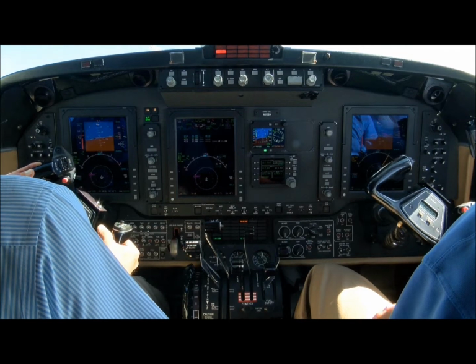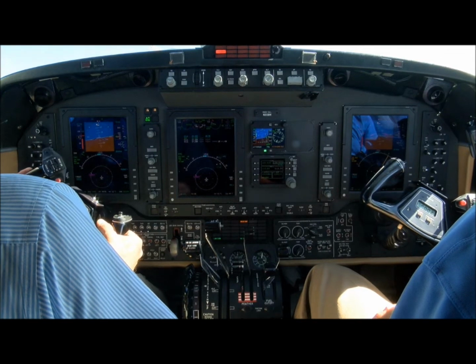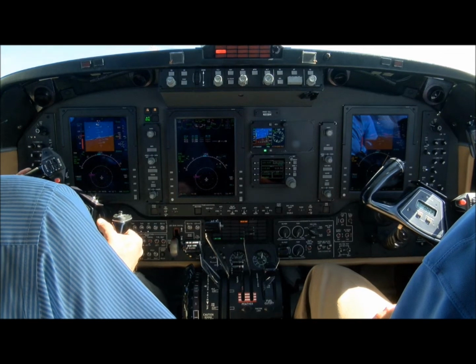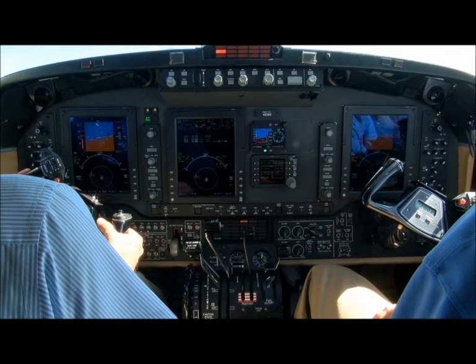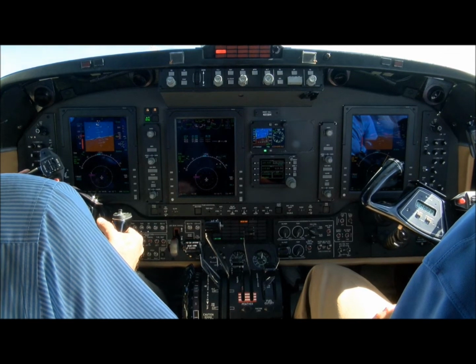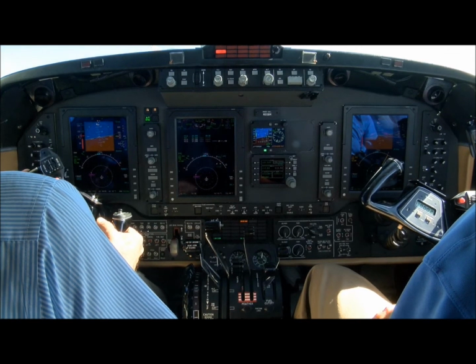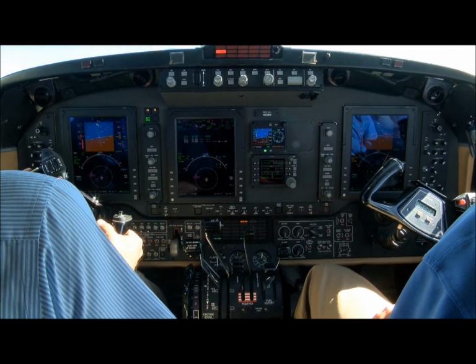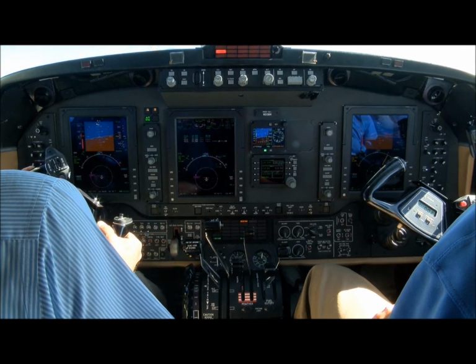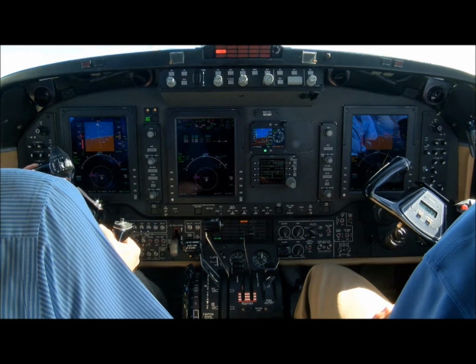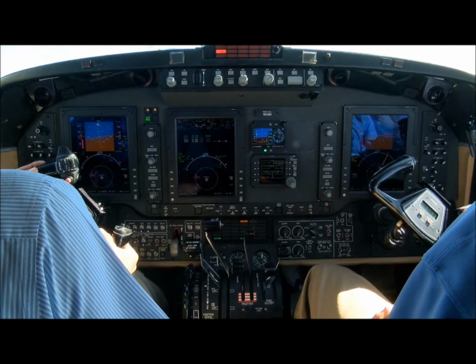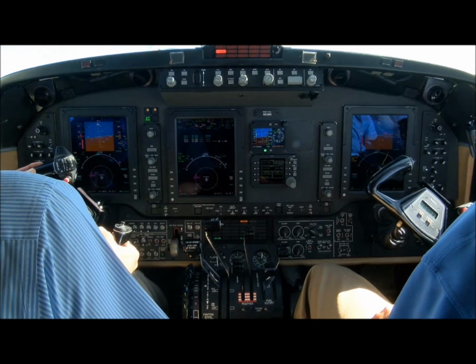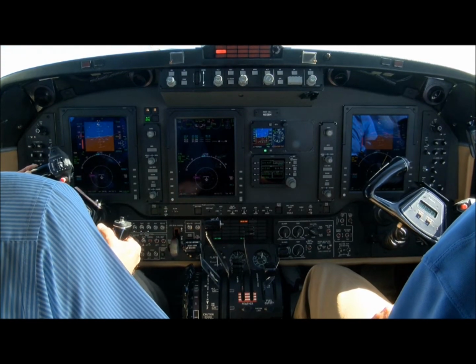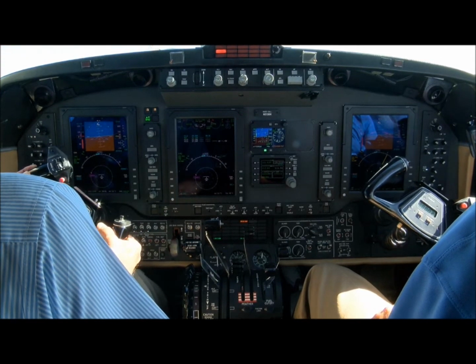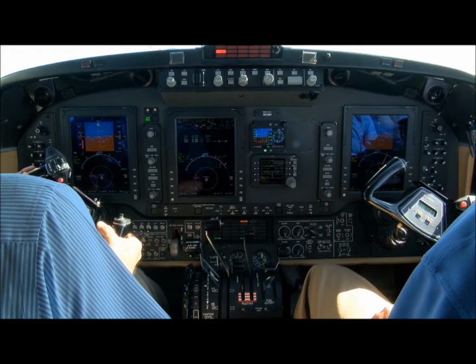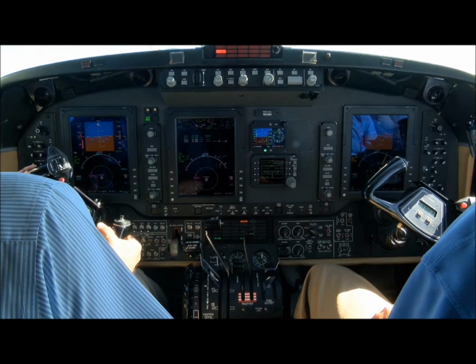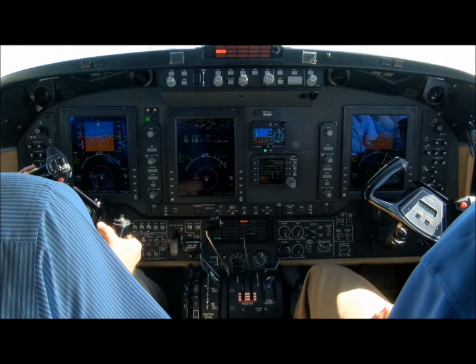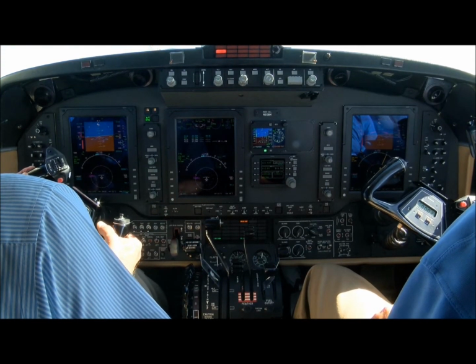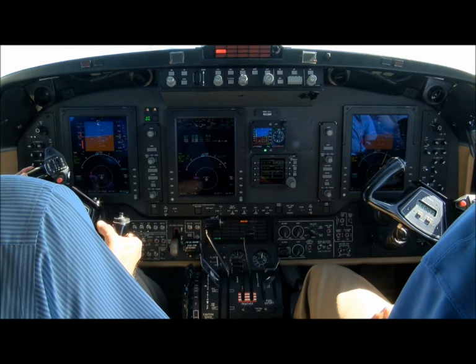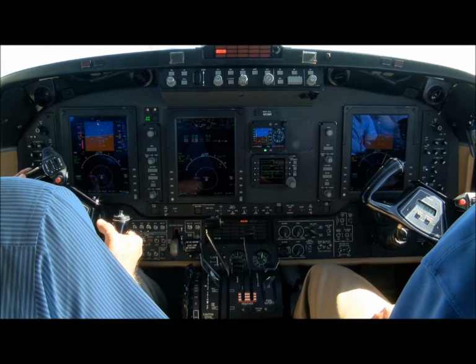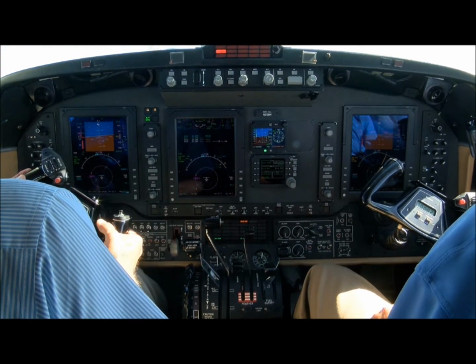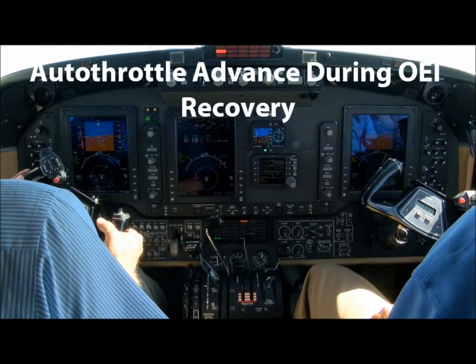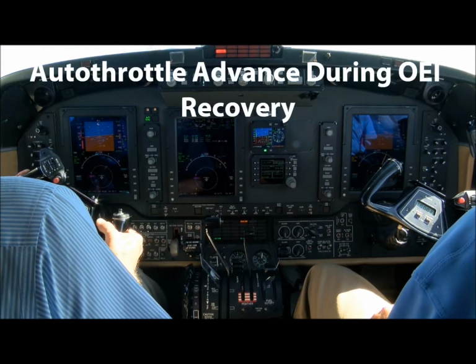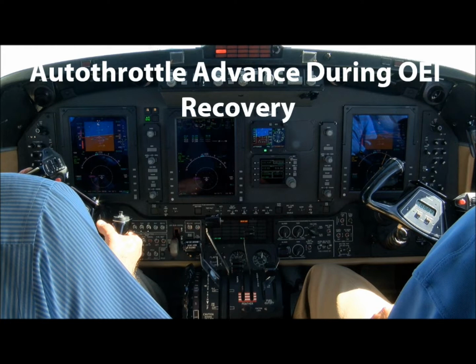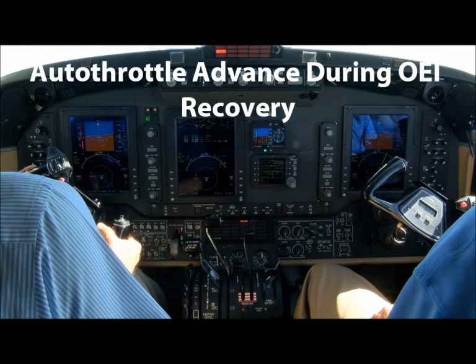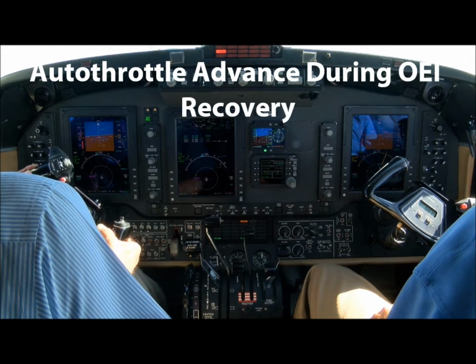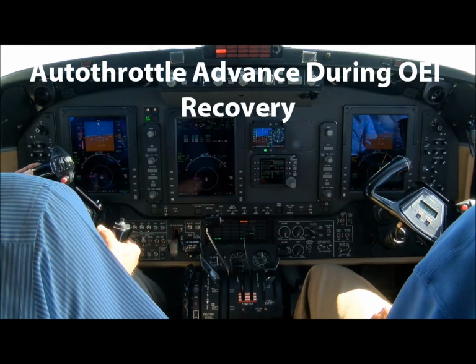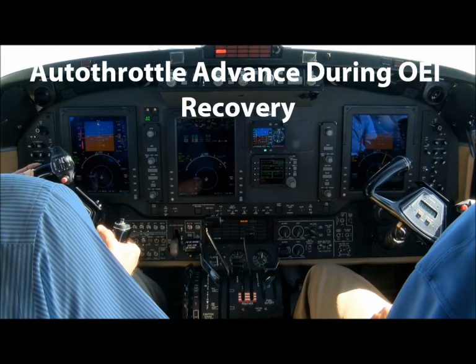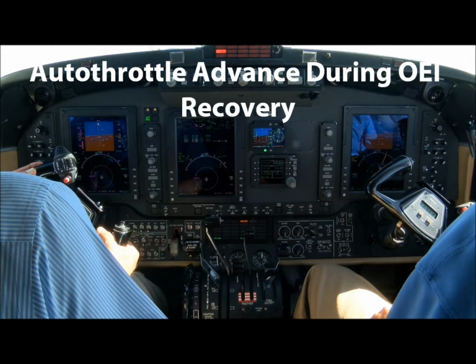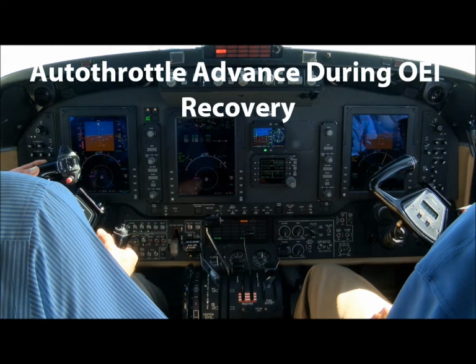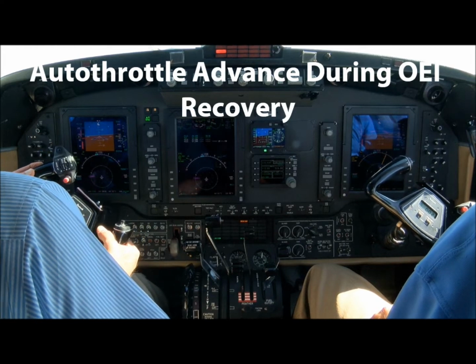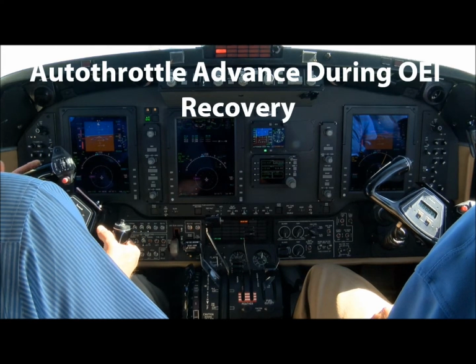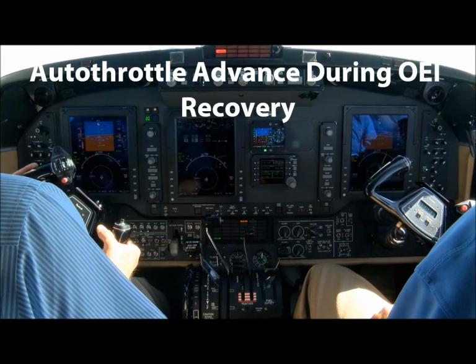During recovery, as airspeed increases, the autothrottle will restore power on the operating engine.